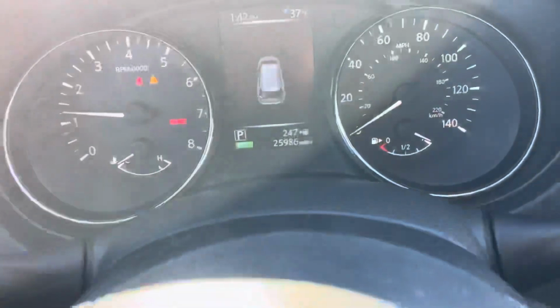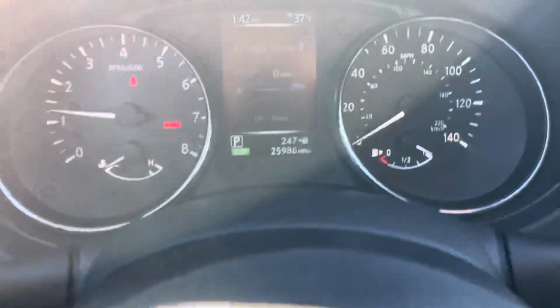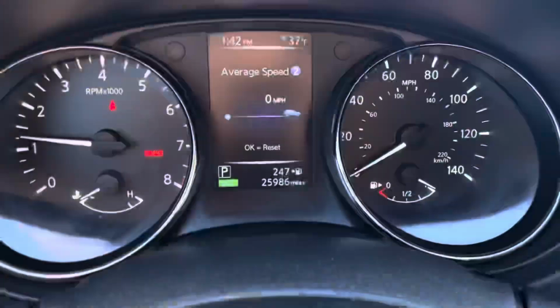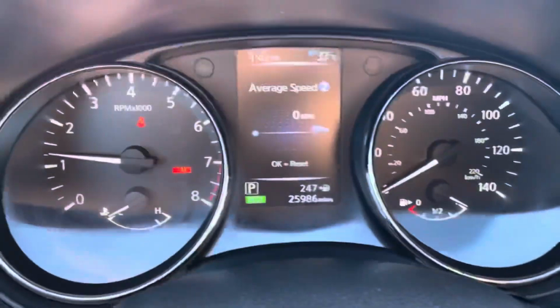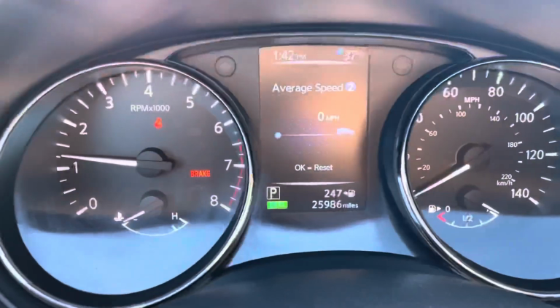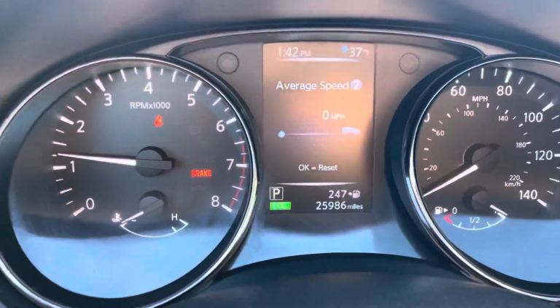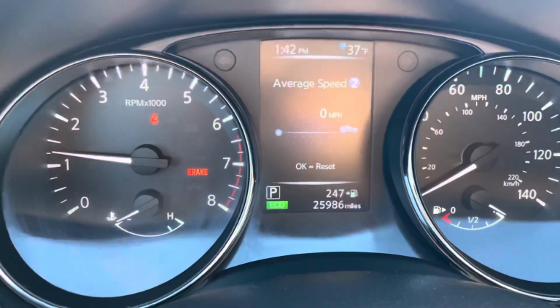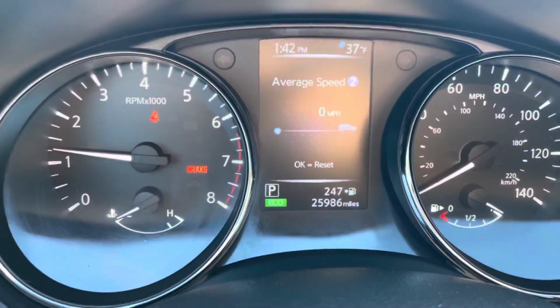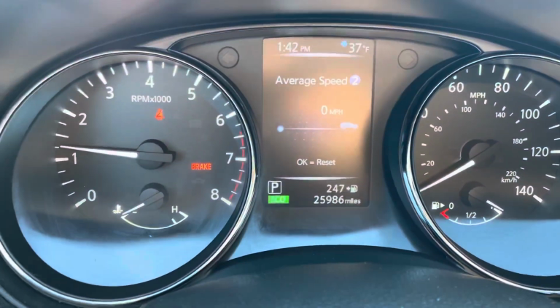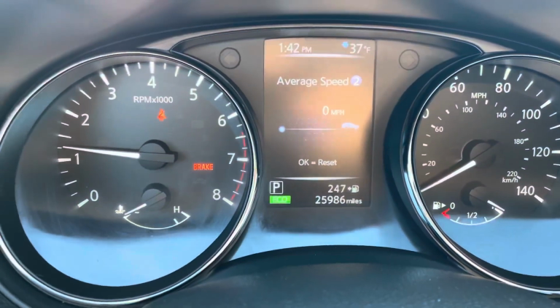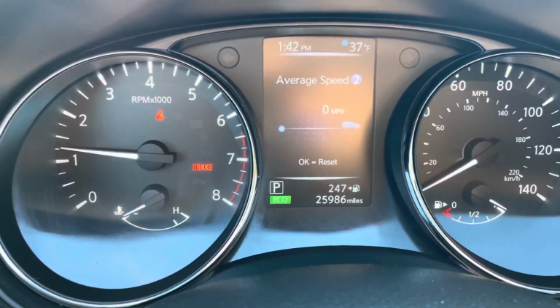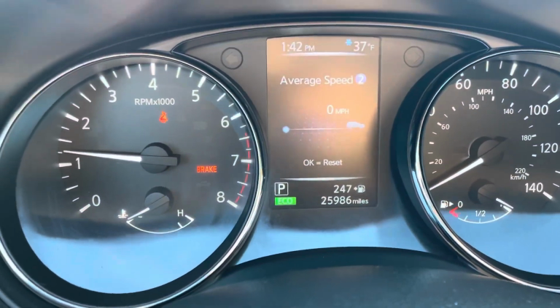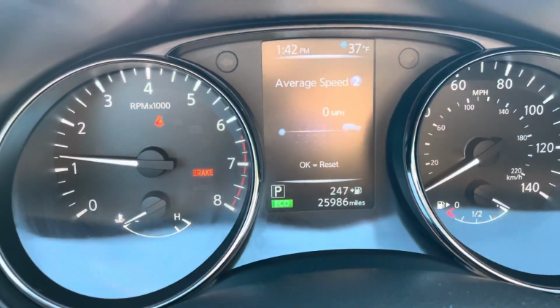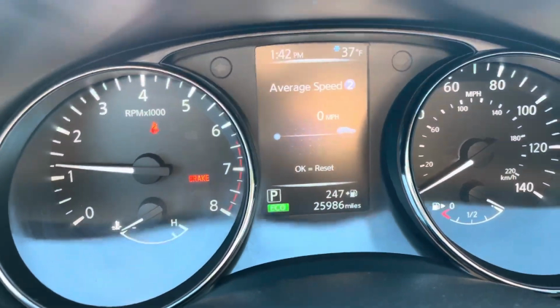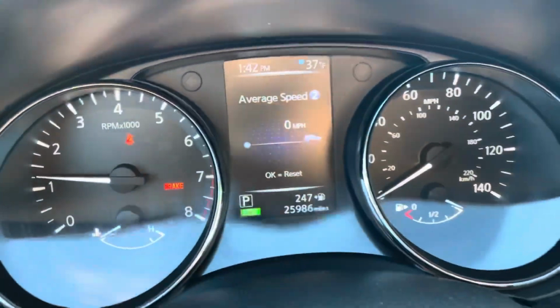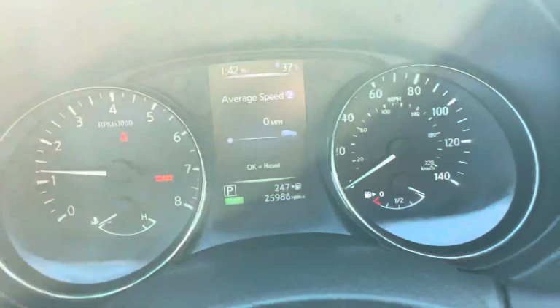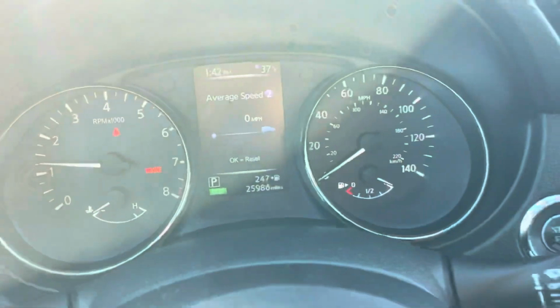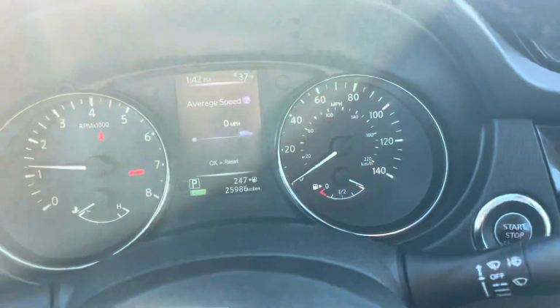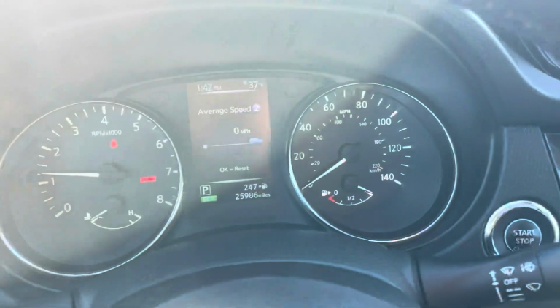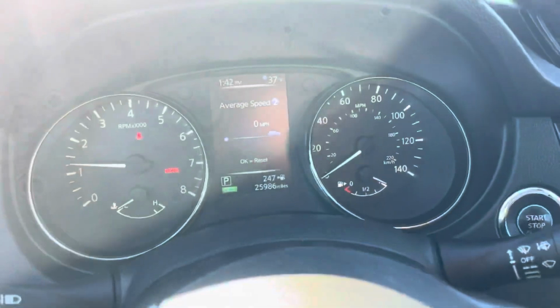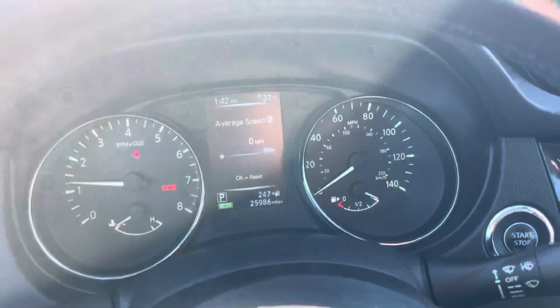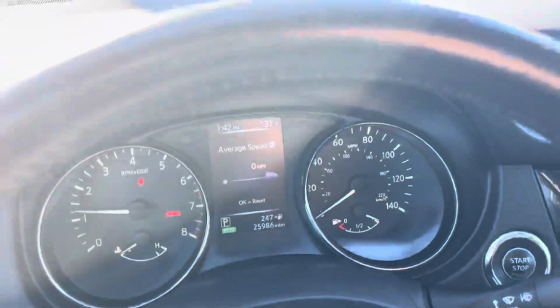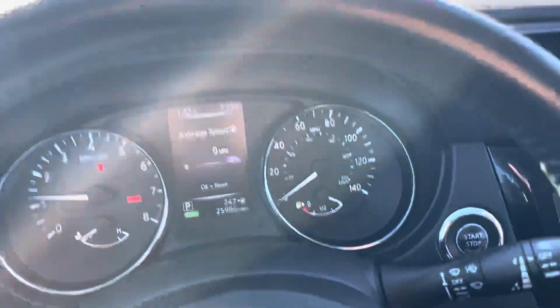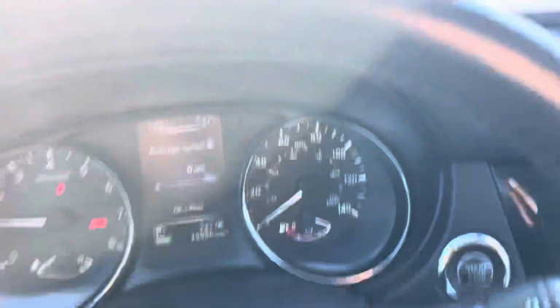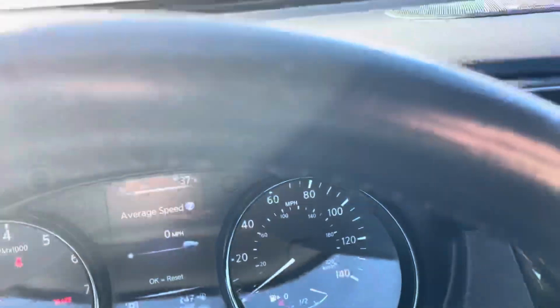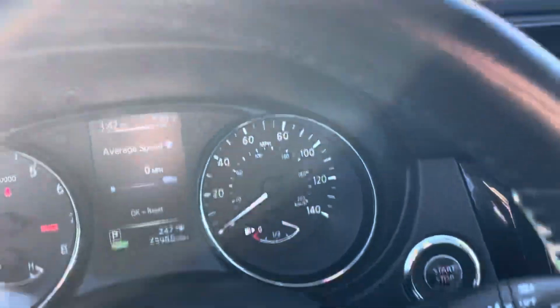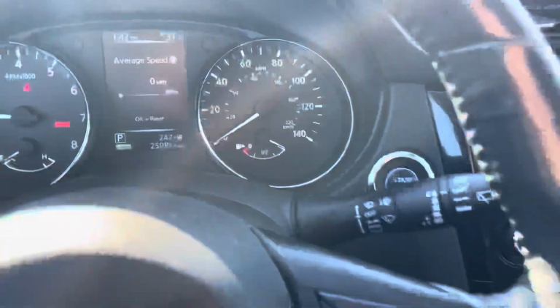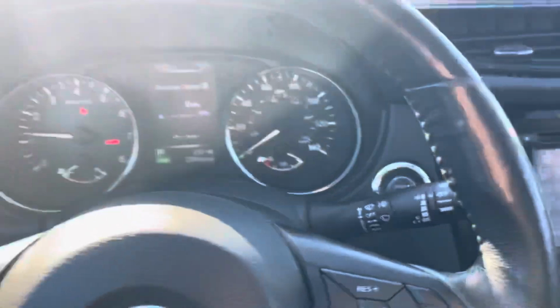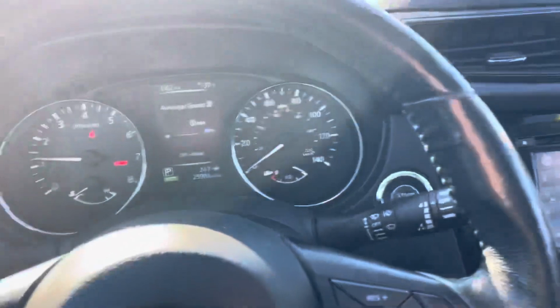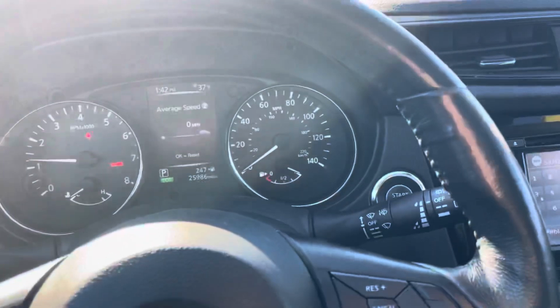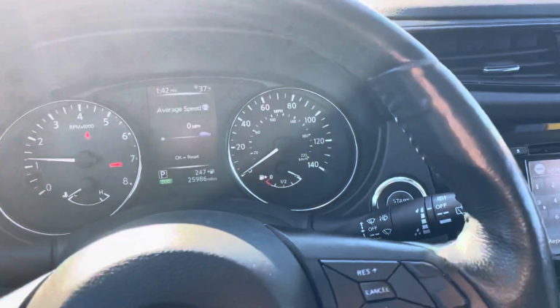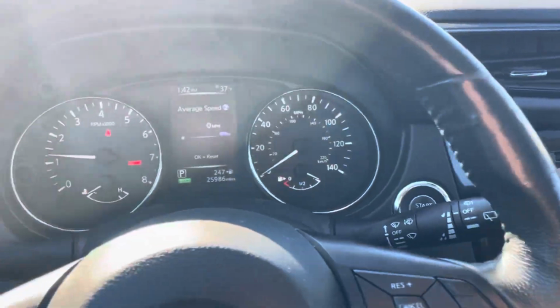The odometer shows almost 26,000 miles on this. But the SL, of course, is the fully loaded model.